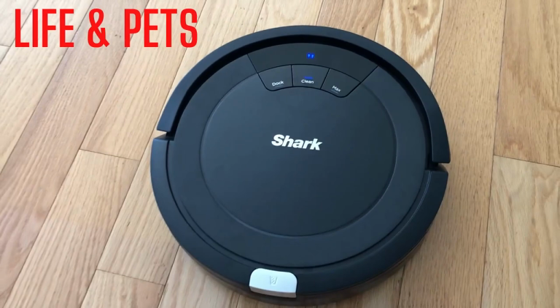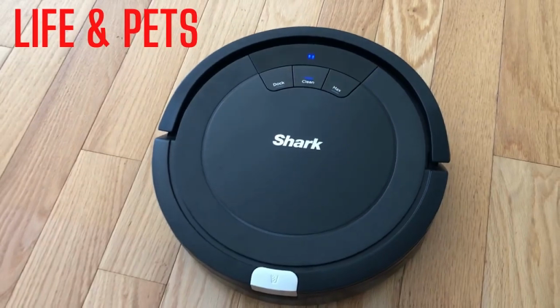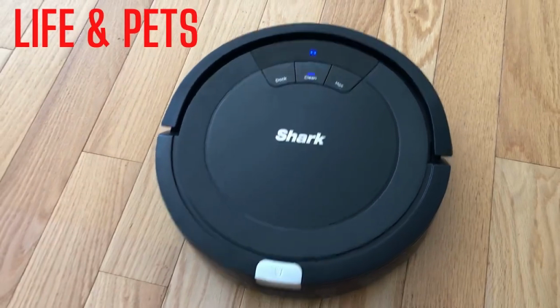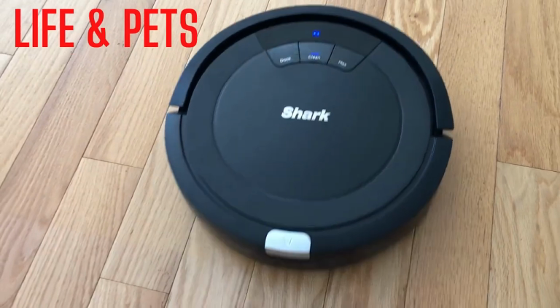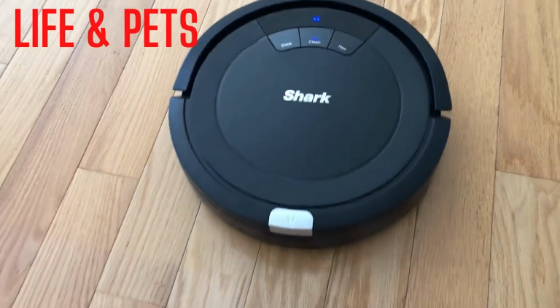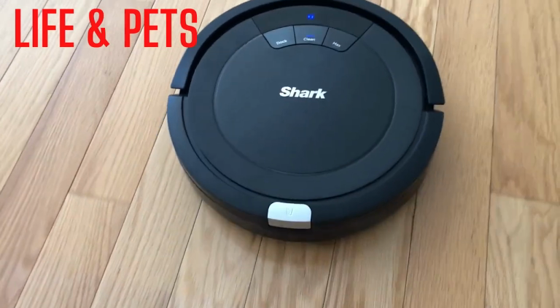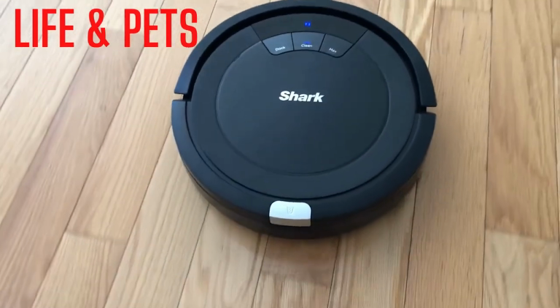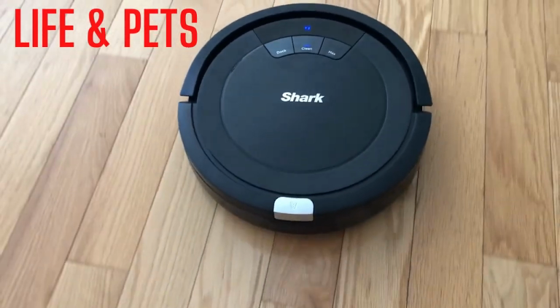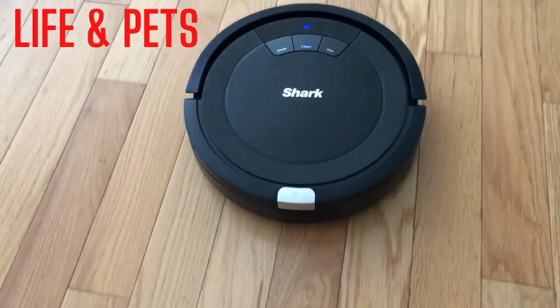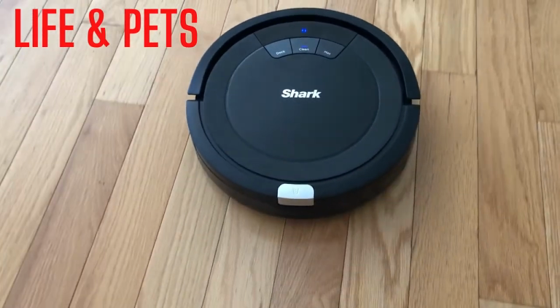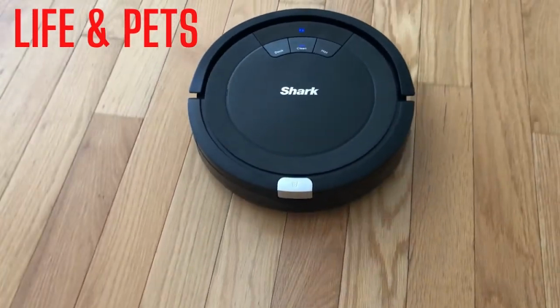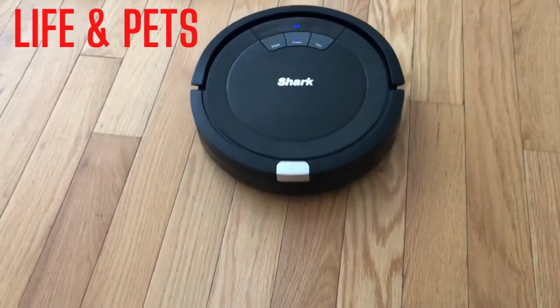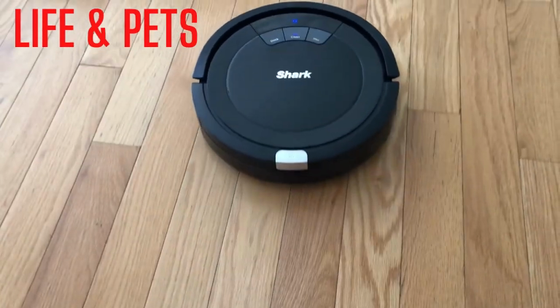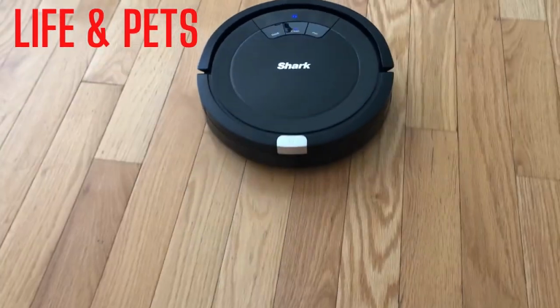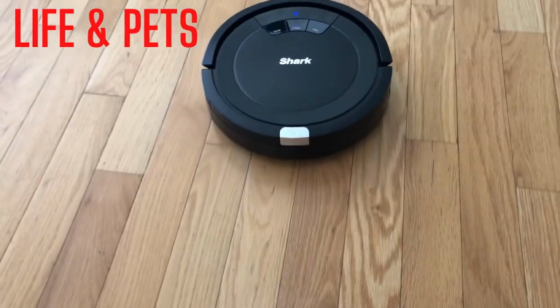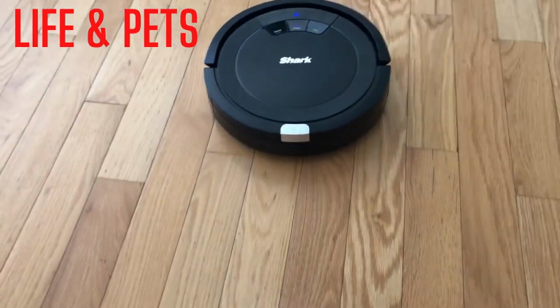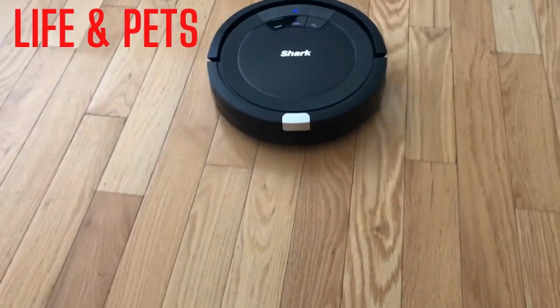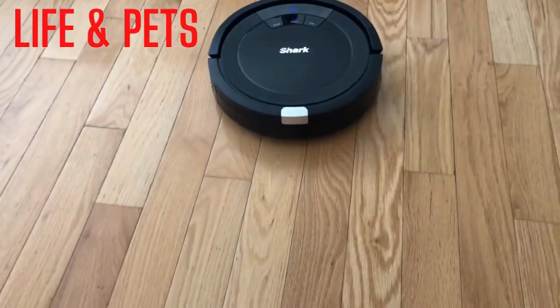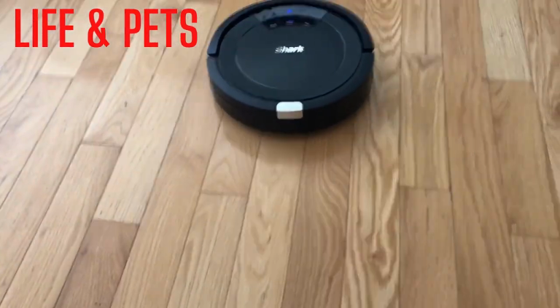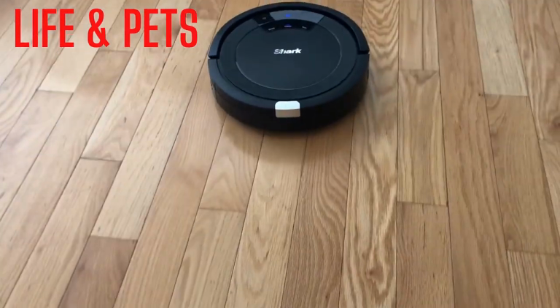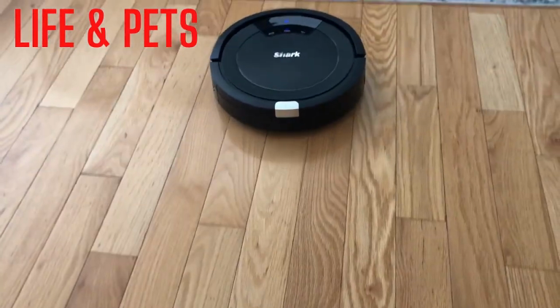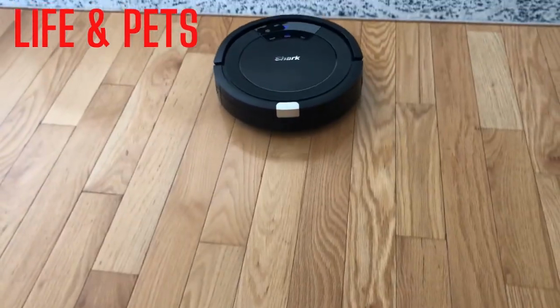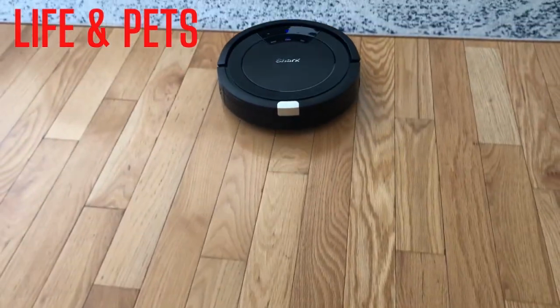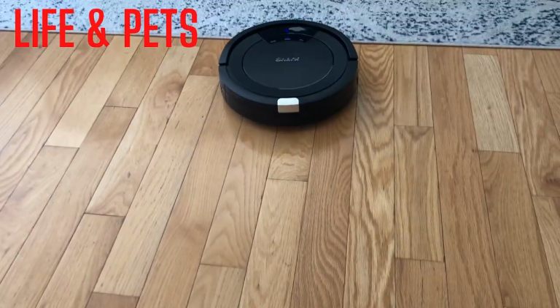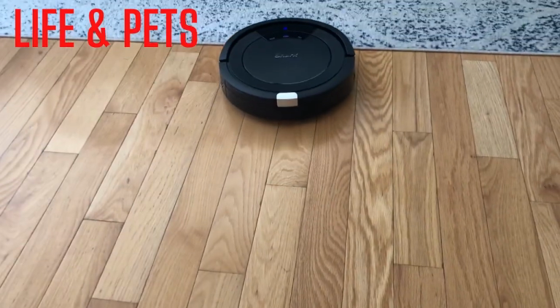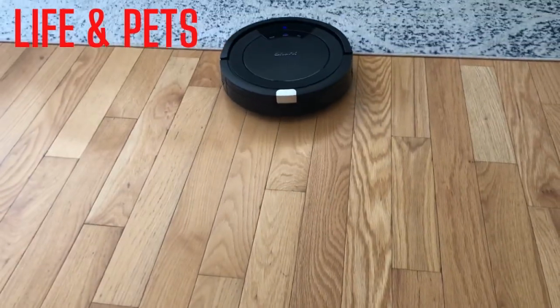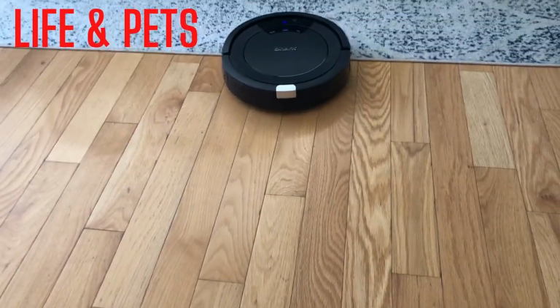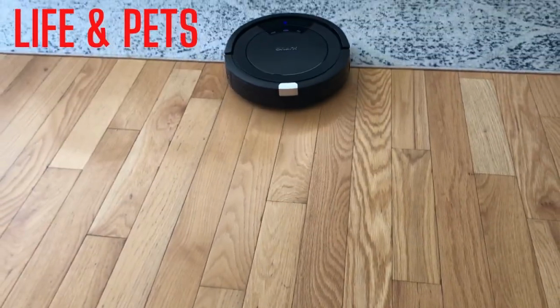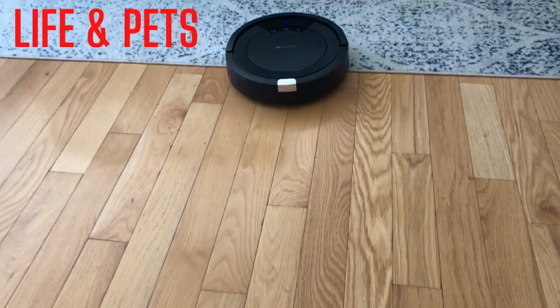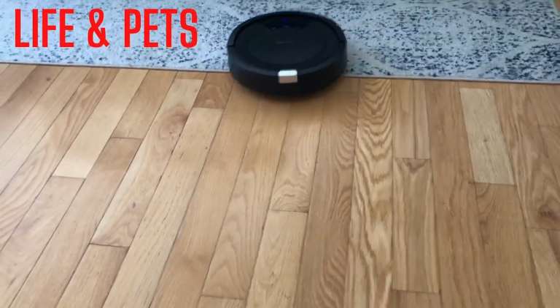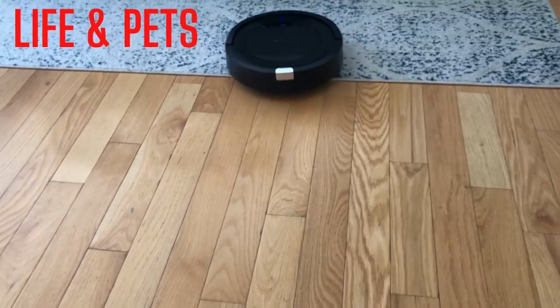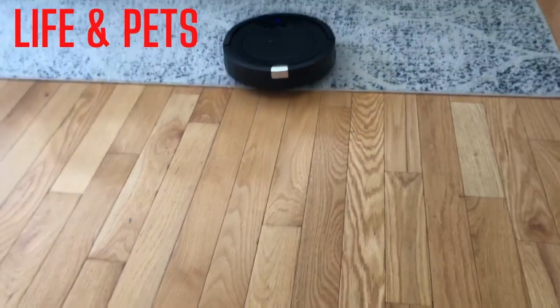It's gonna start moving on its own, so definitely check out the Shark Ion Vacuum.